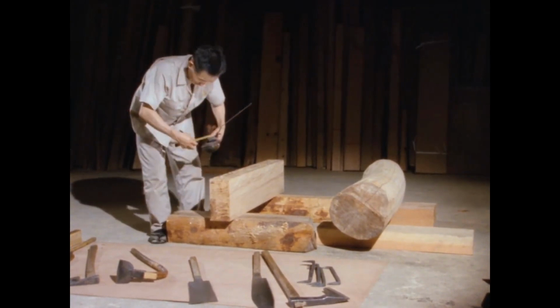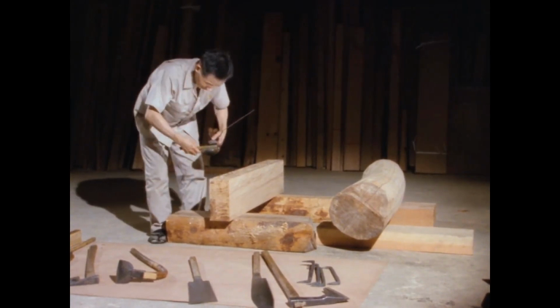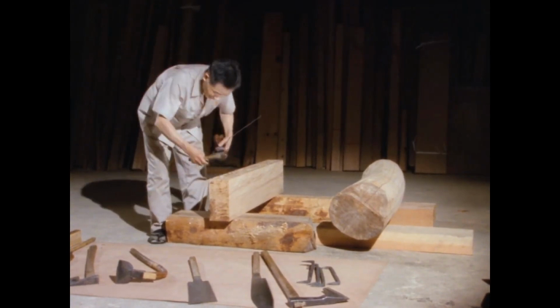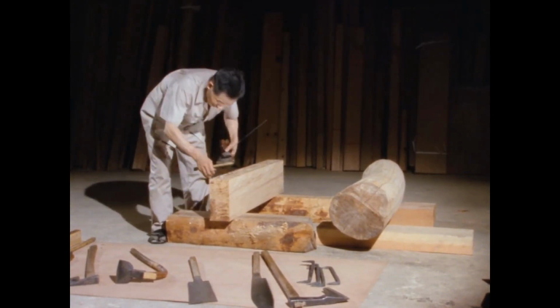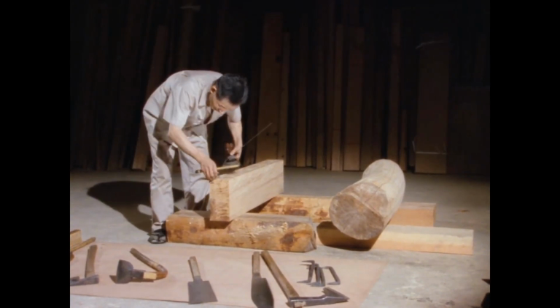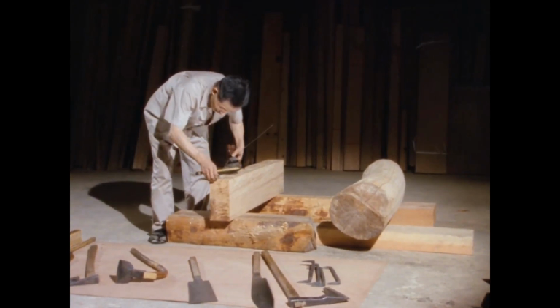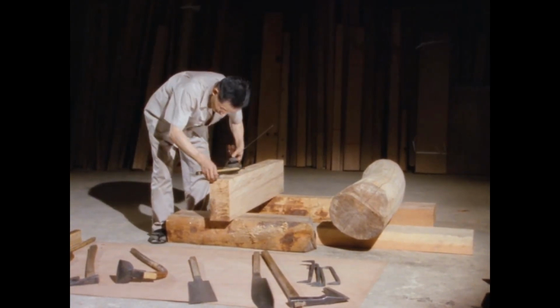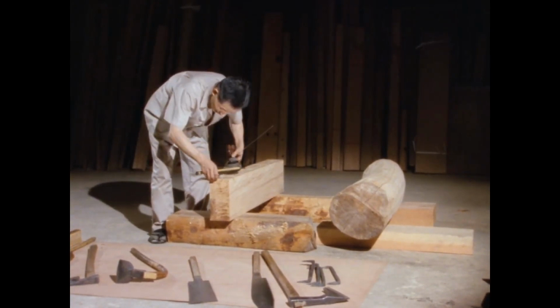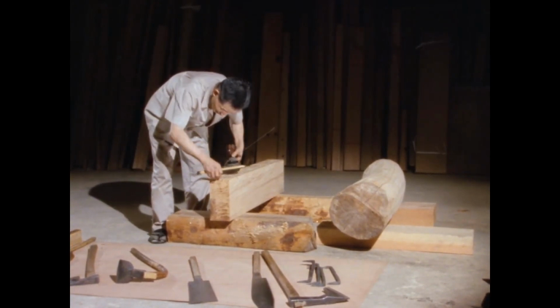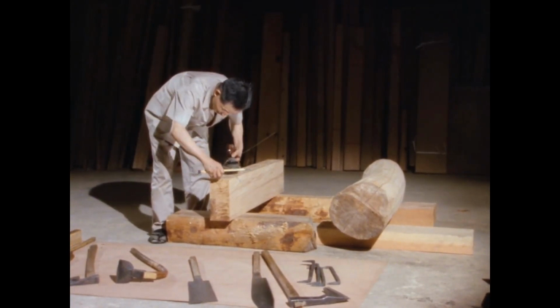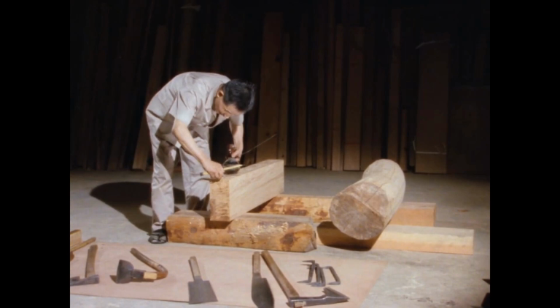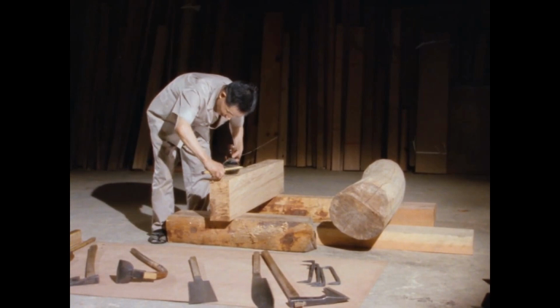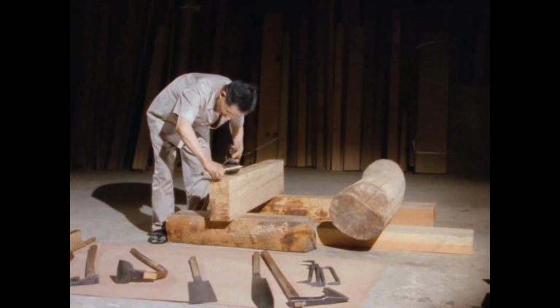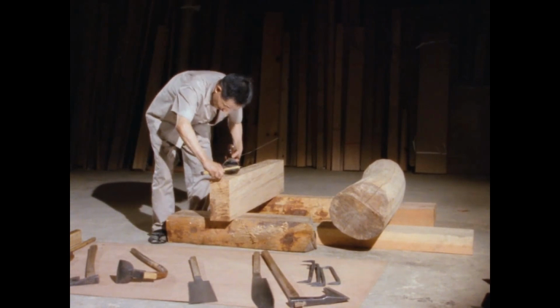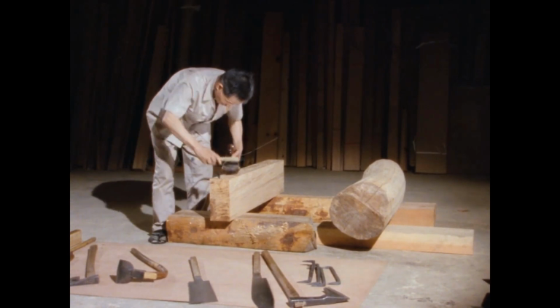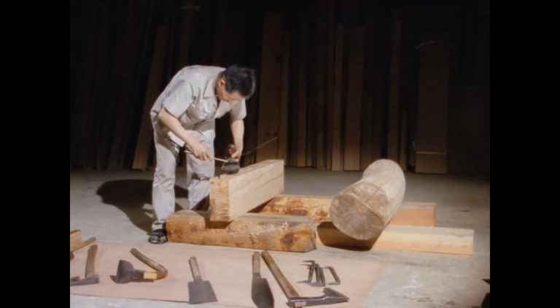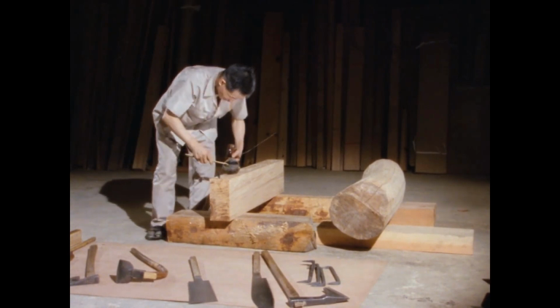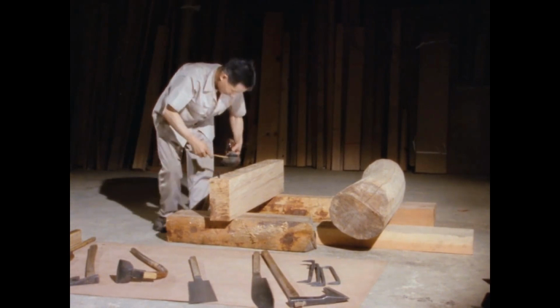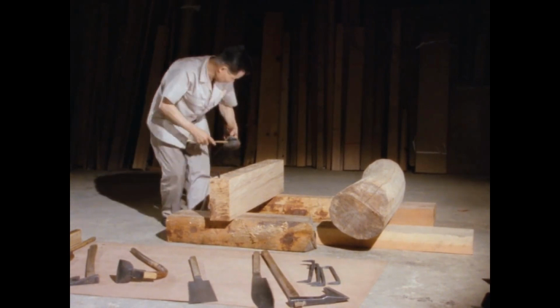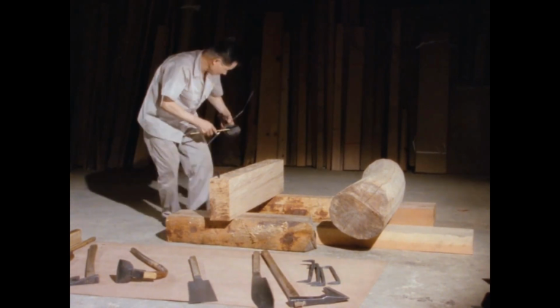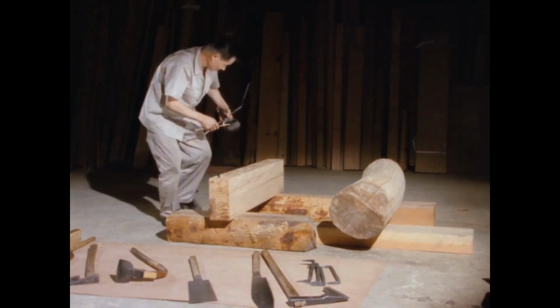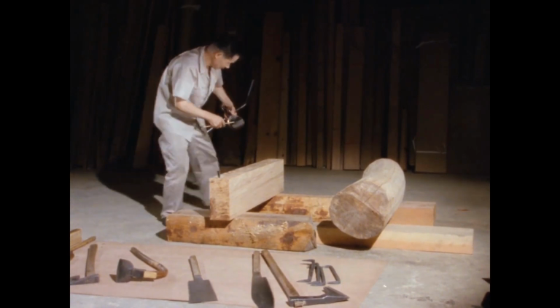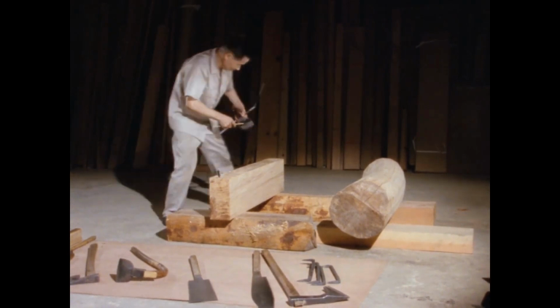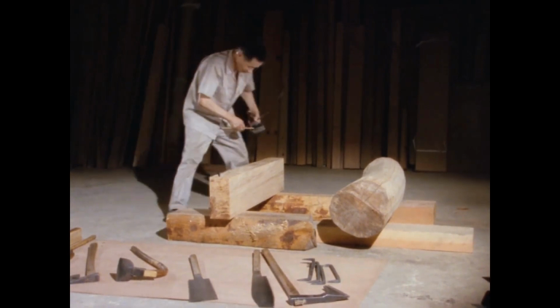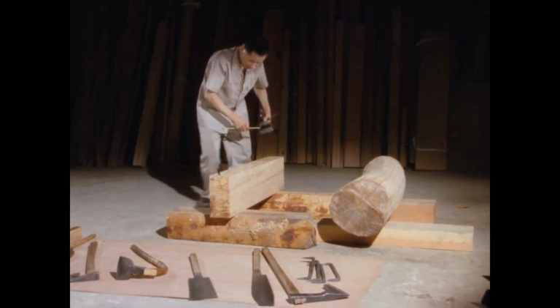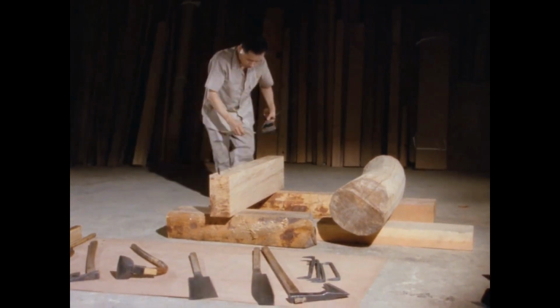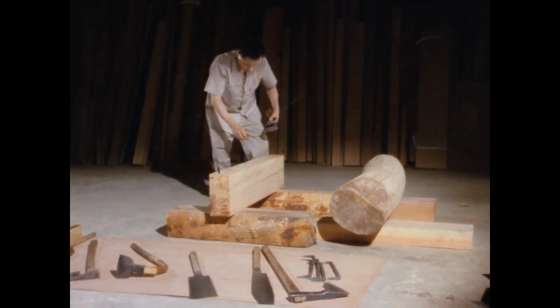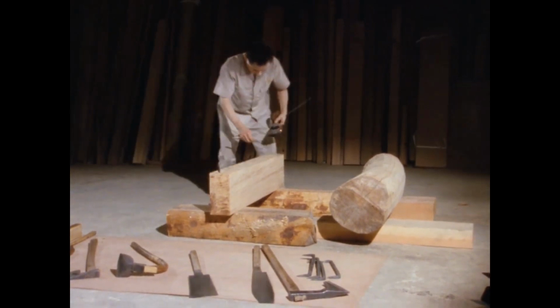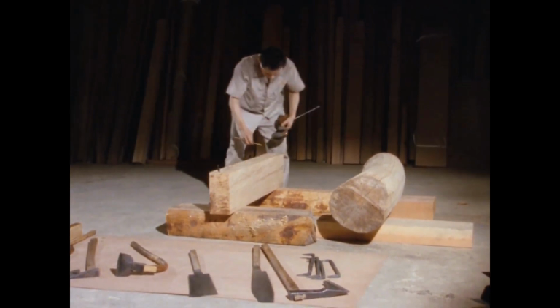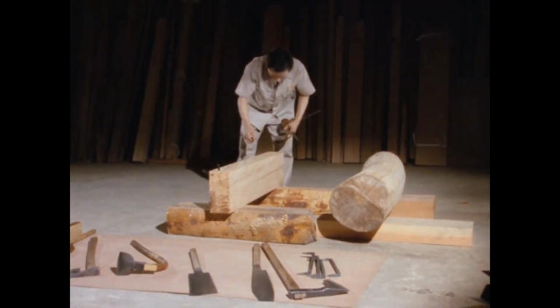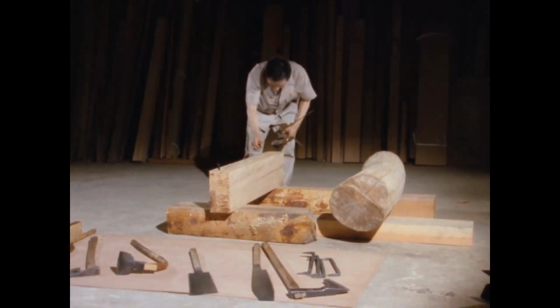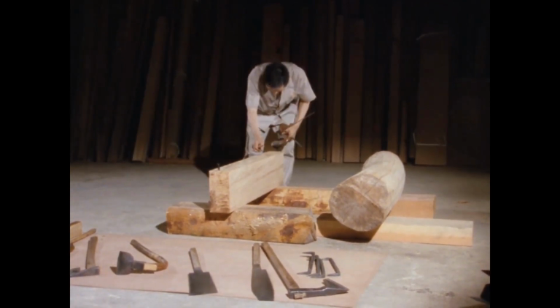The timber on the left is the rafter. The rounded log on the right is the purlin resting on the rafter.